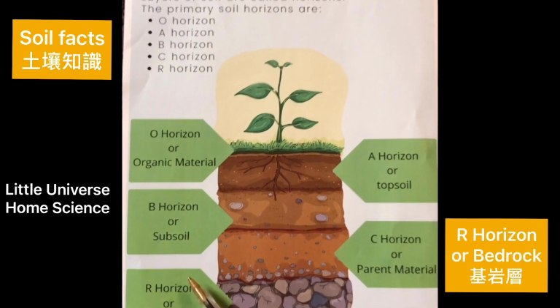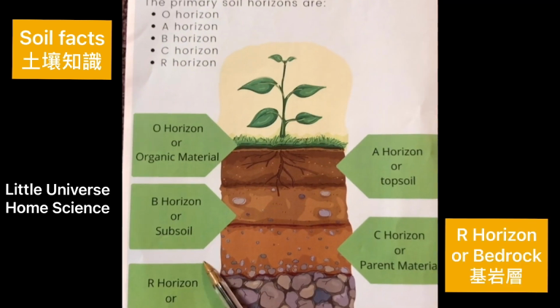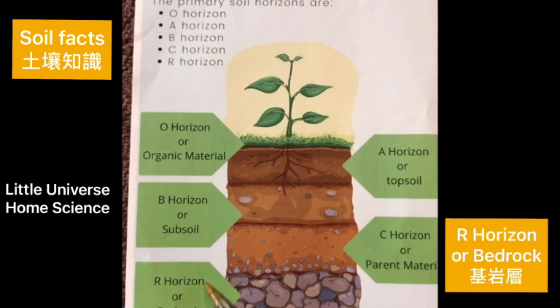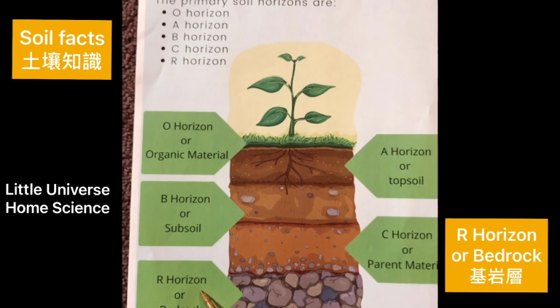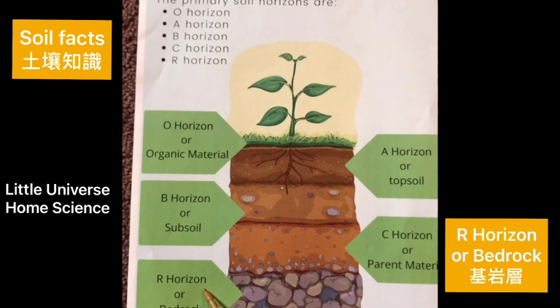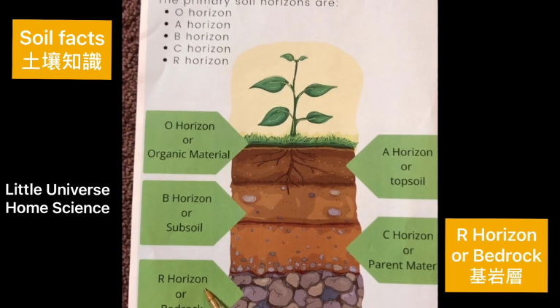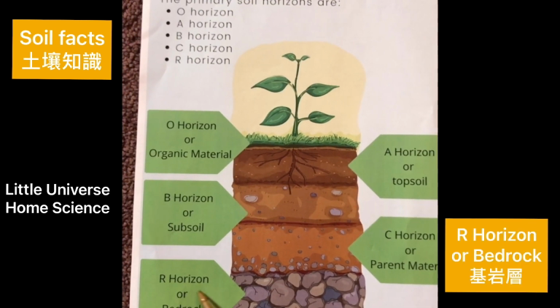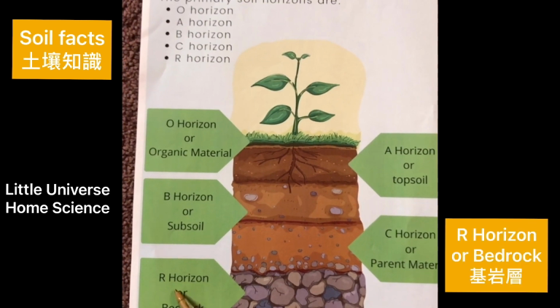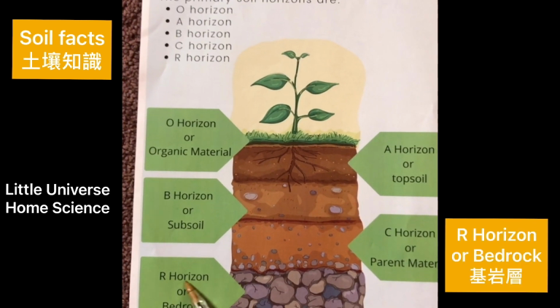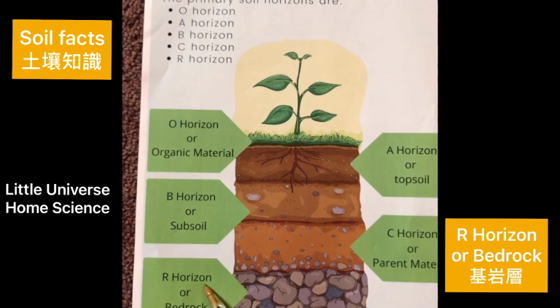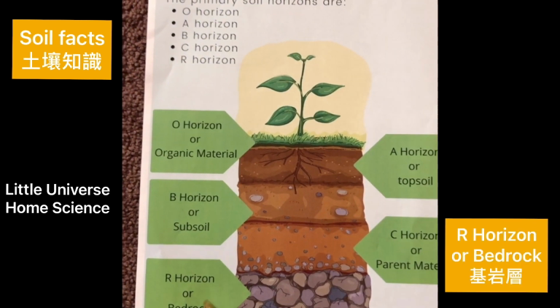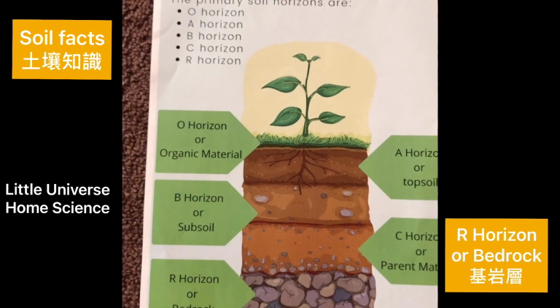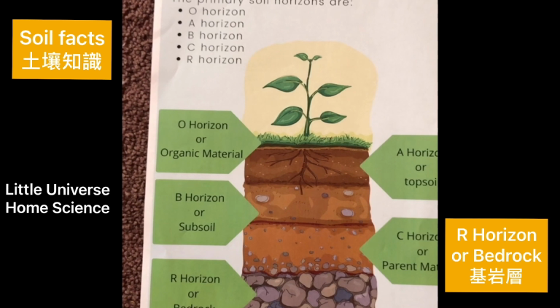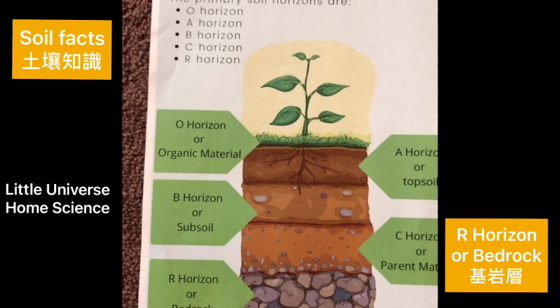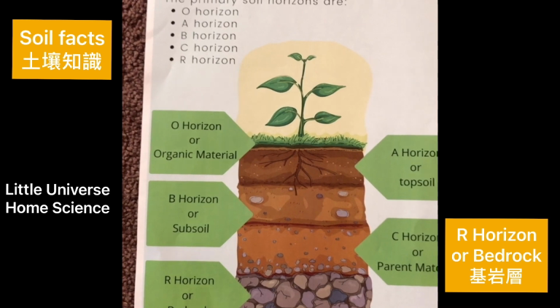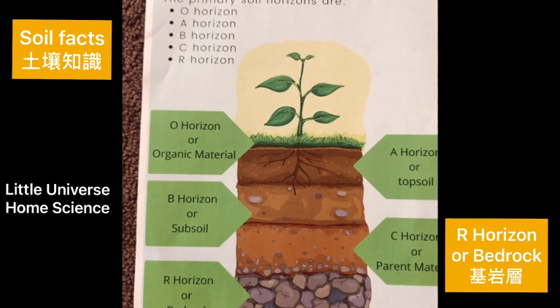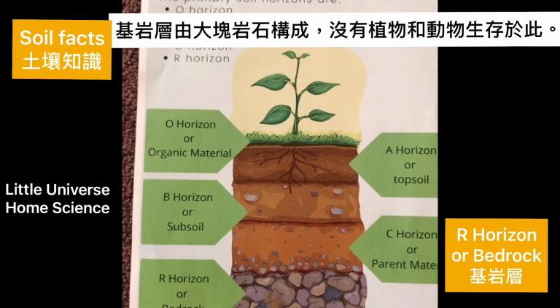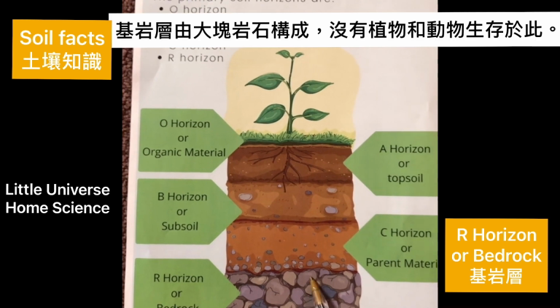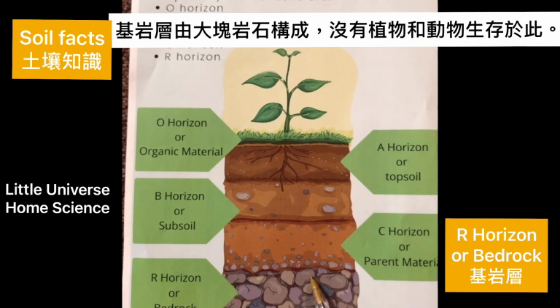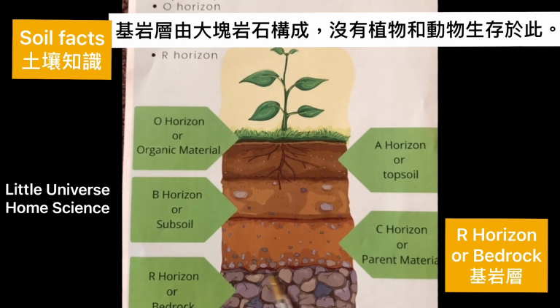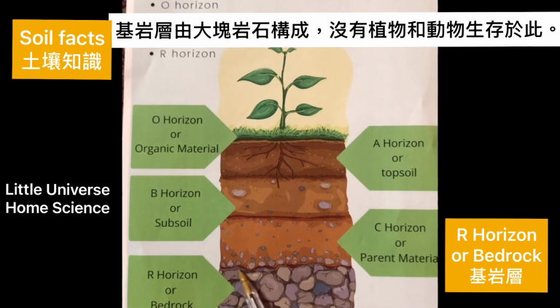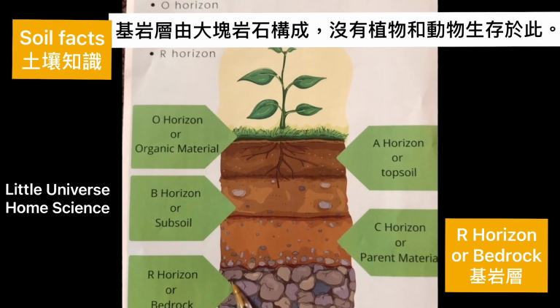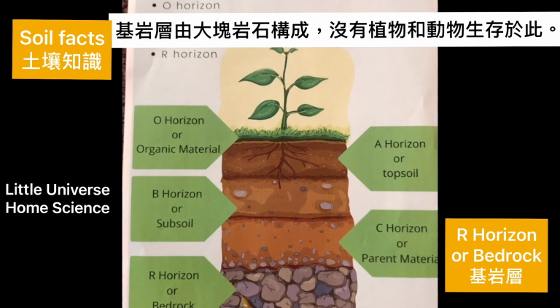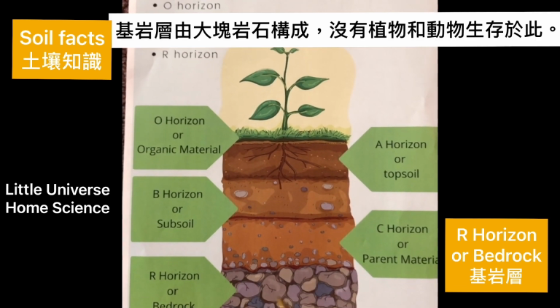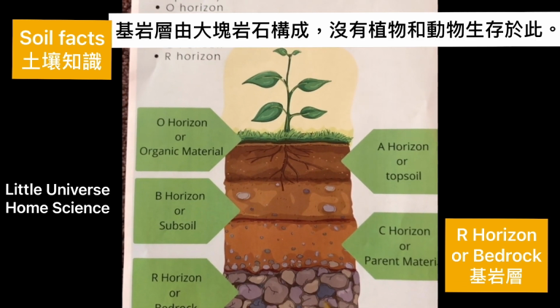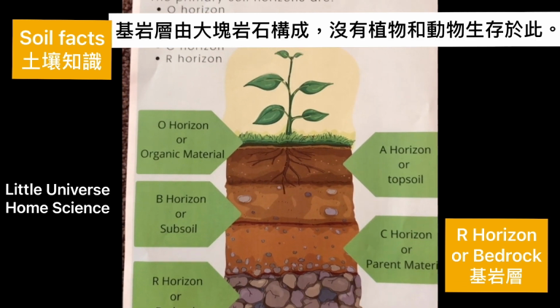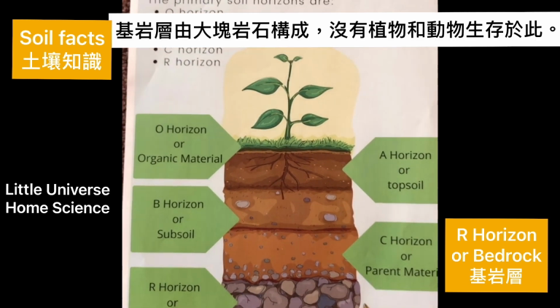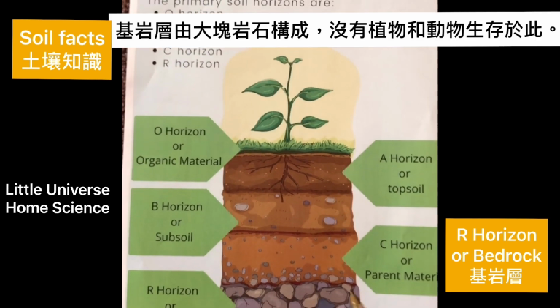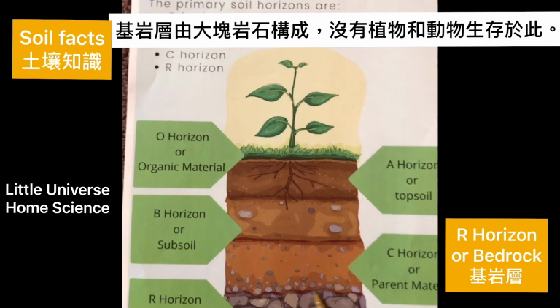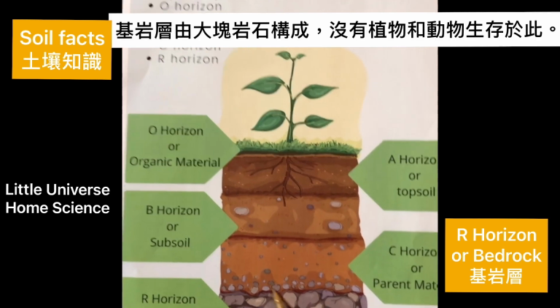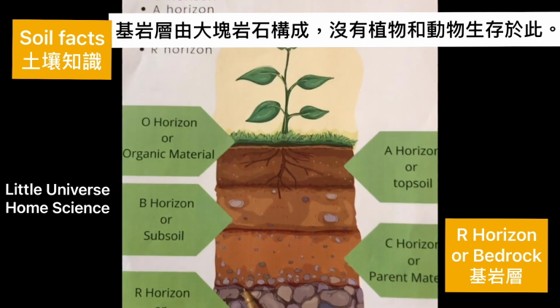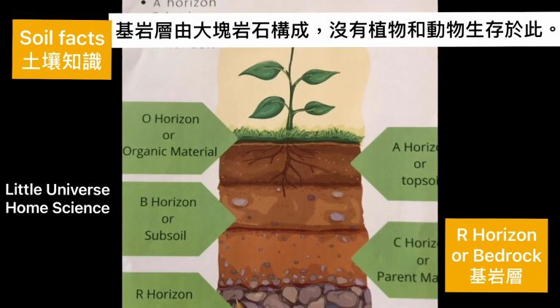Finally, the last layer — R horizon, or bedrock, made up entirely of rock. No plants or animals live here.